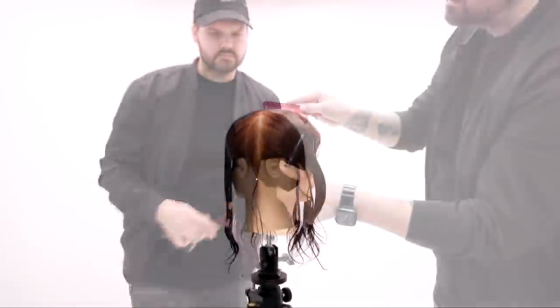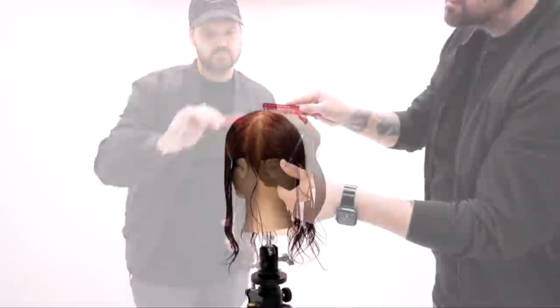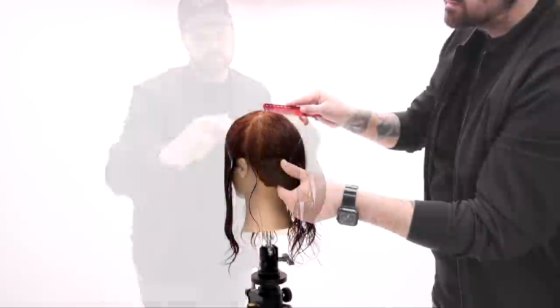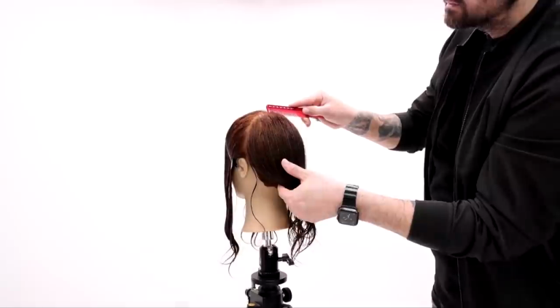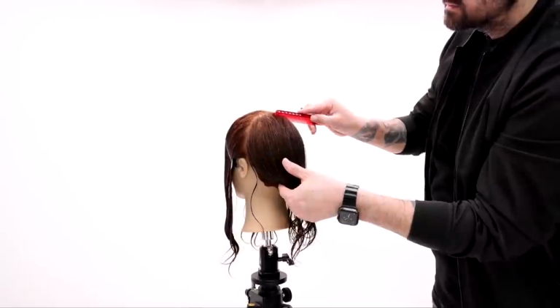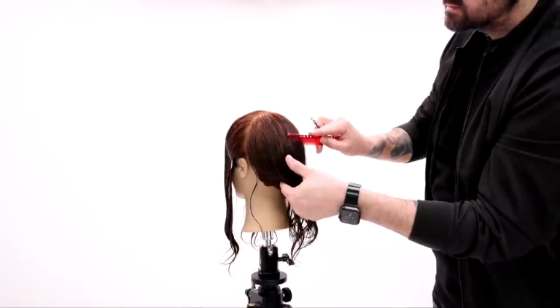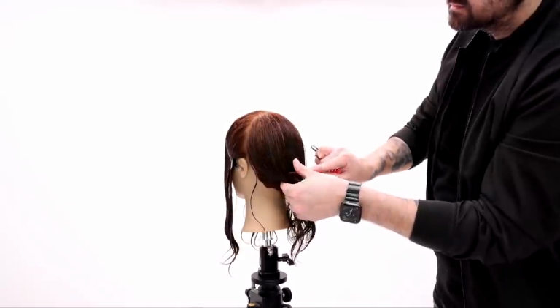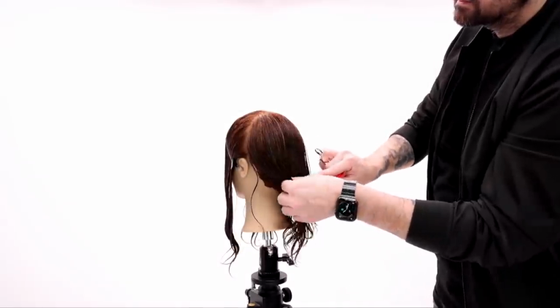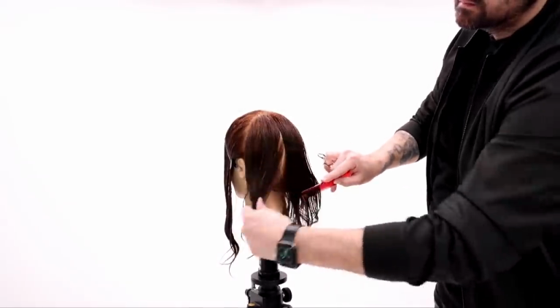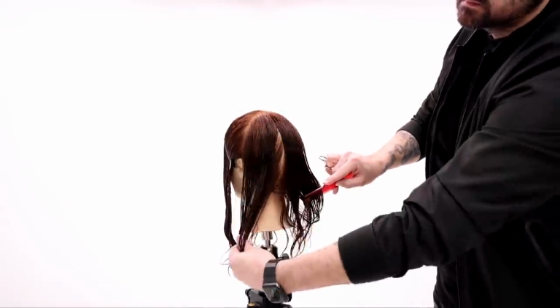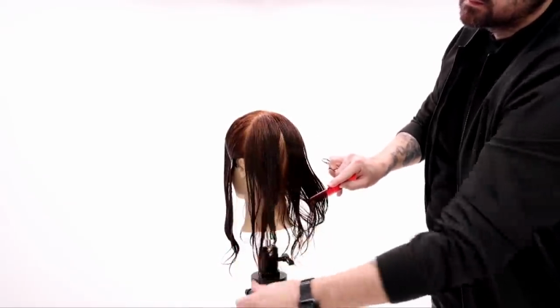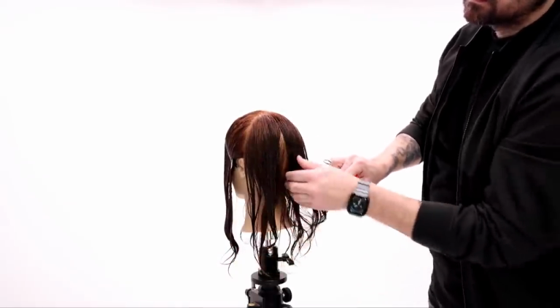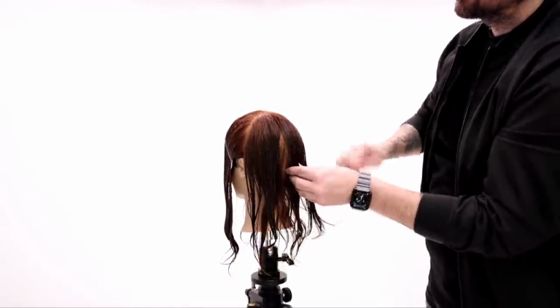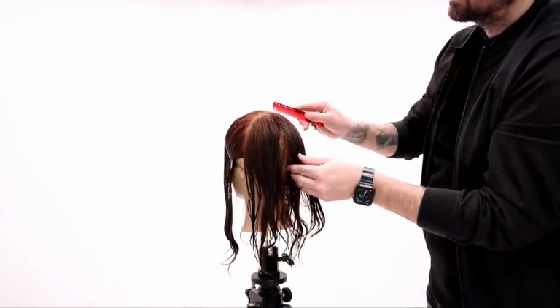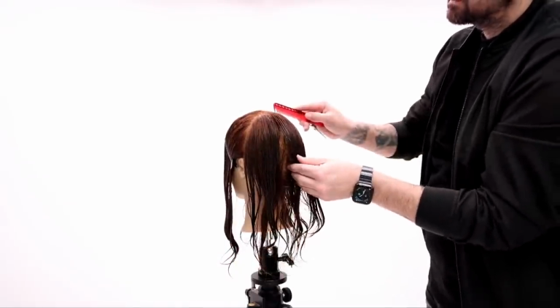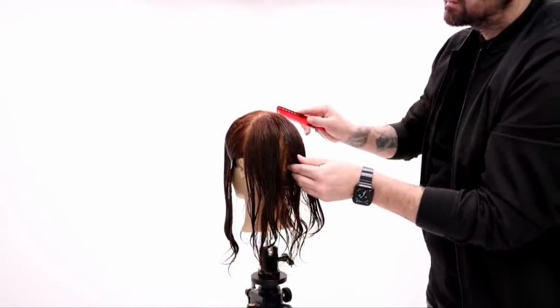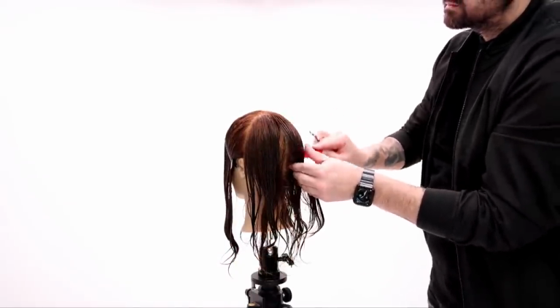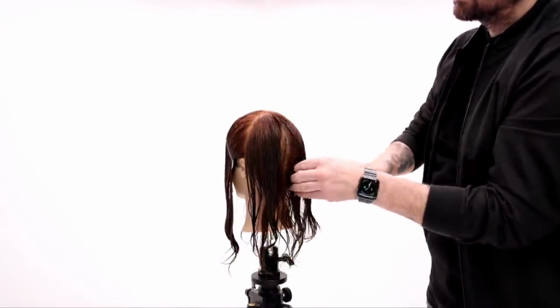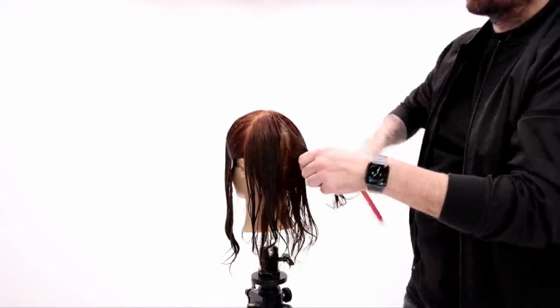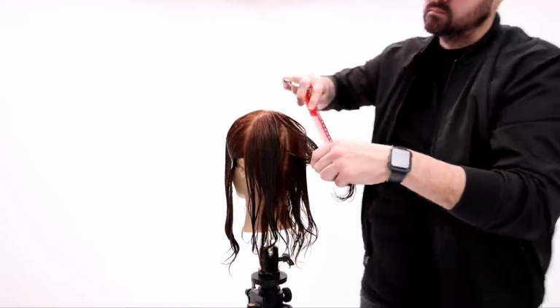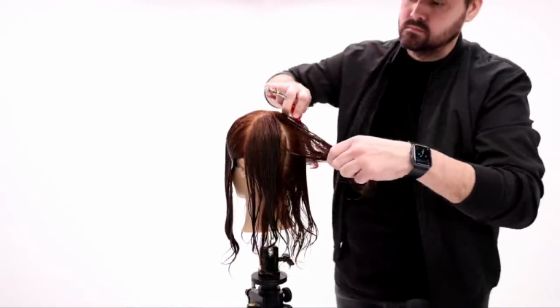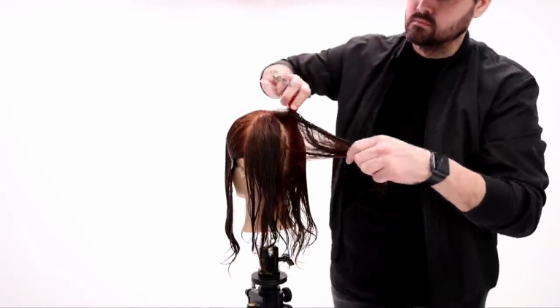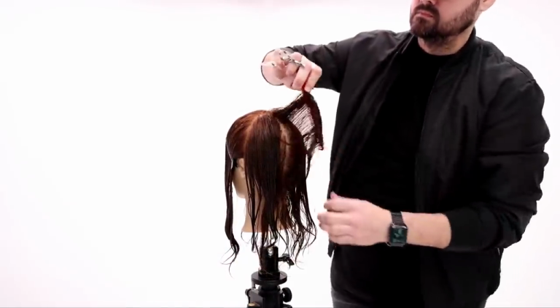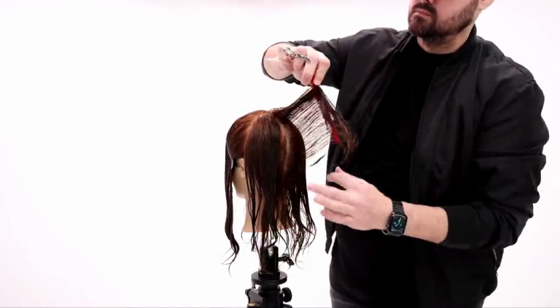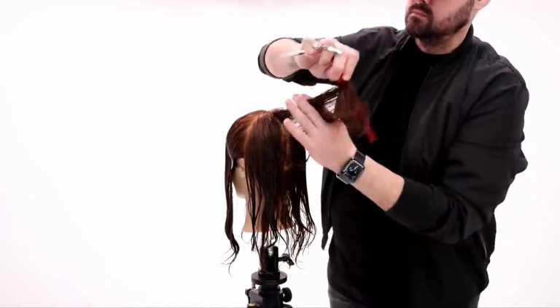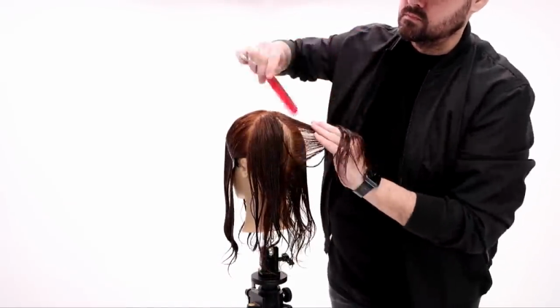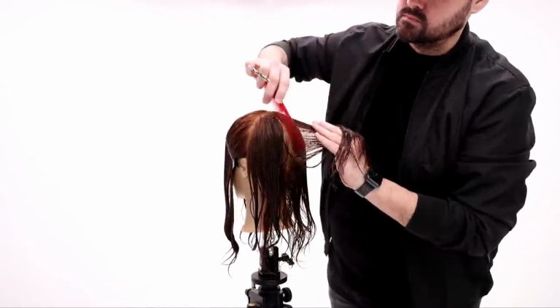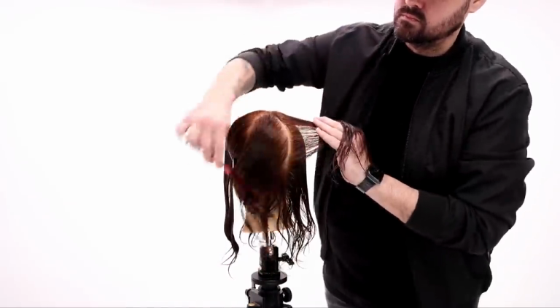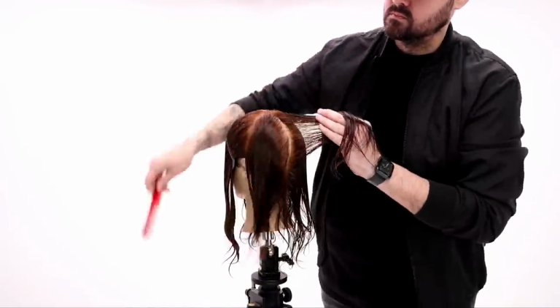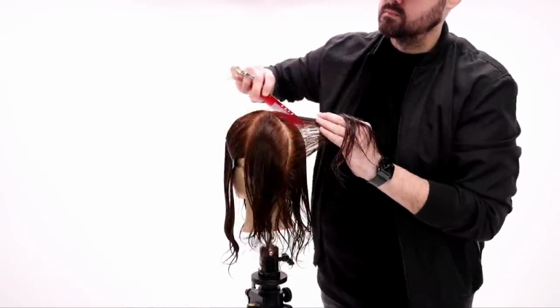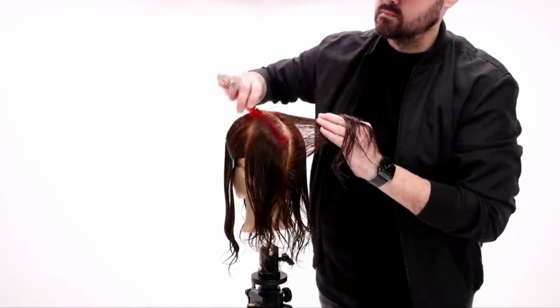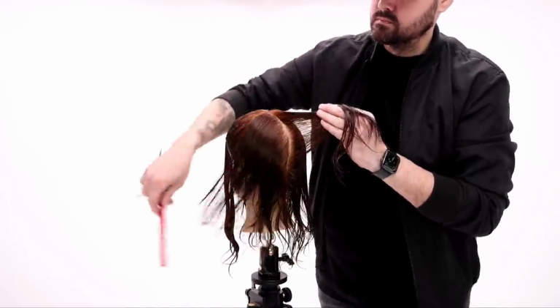I'm going to be using the new Matt Beck scissor from Mizutani. You can pick that up on our online store, Shop FSE.